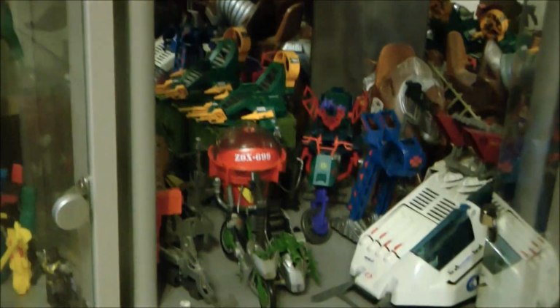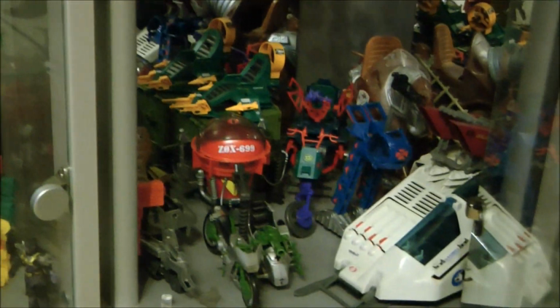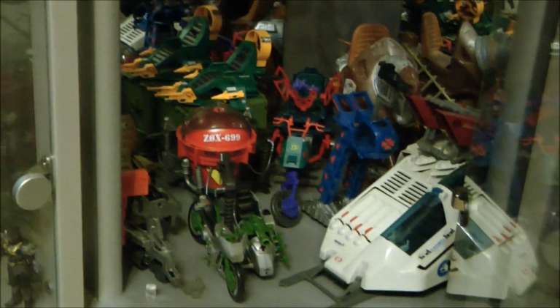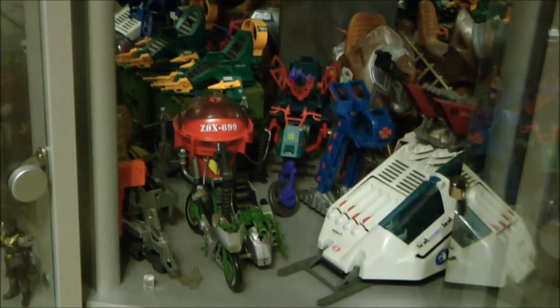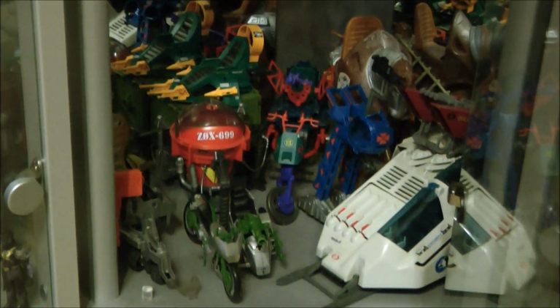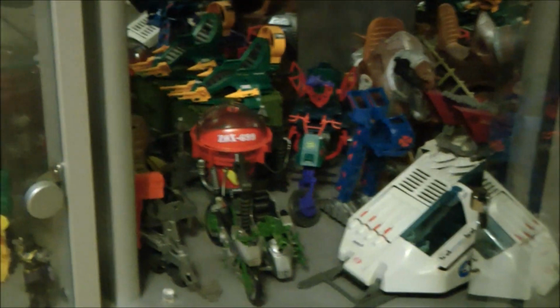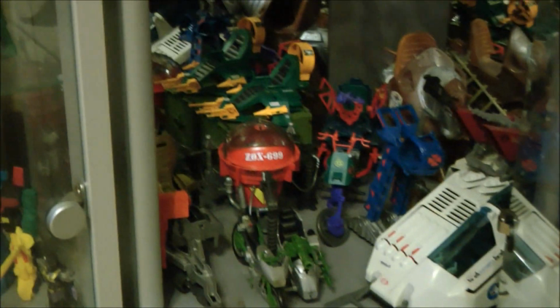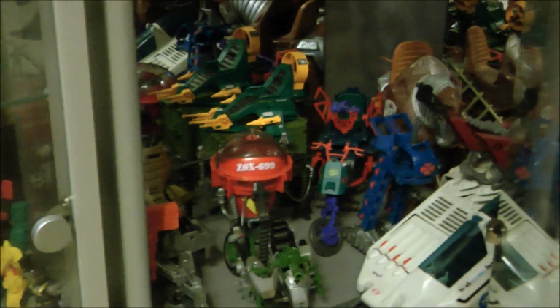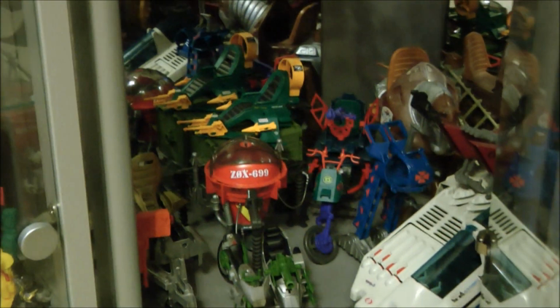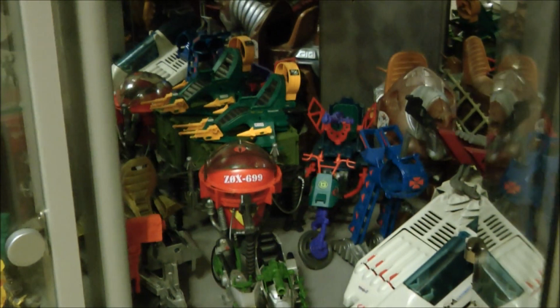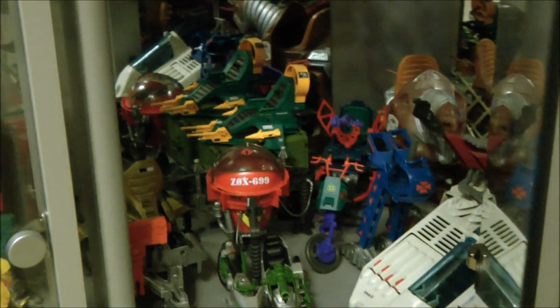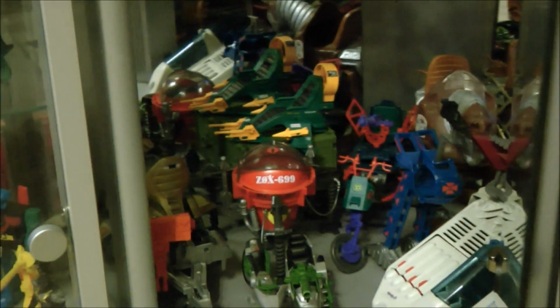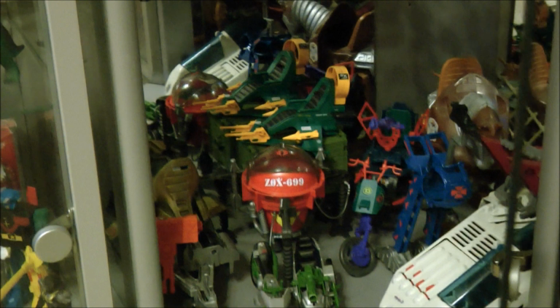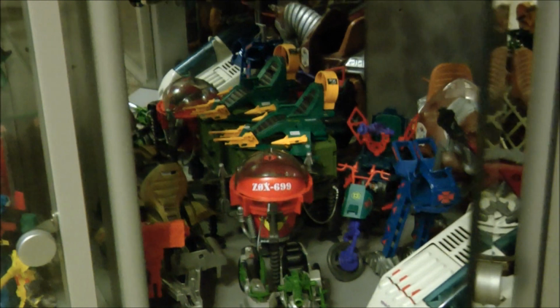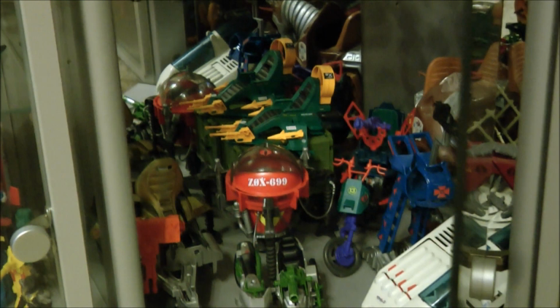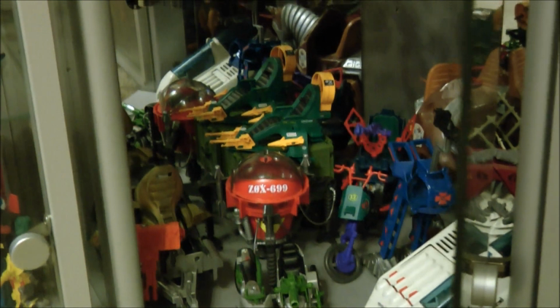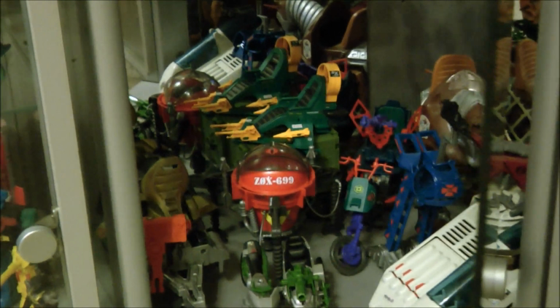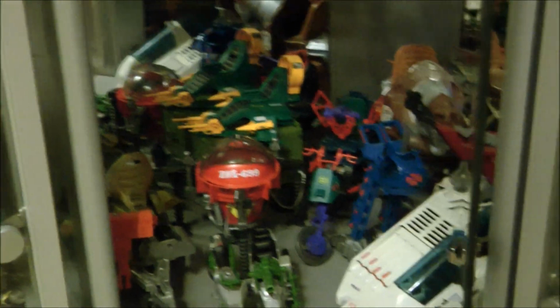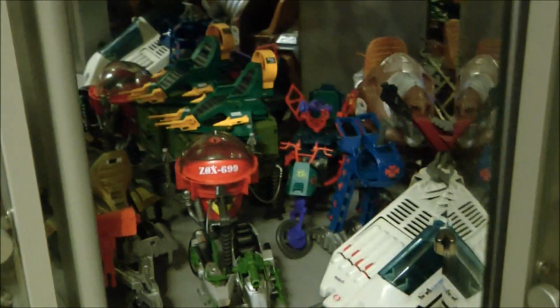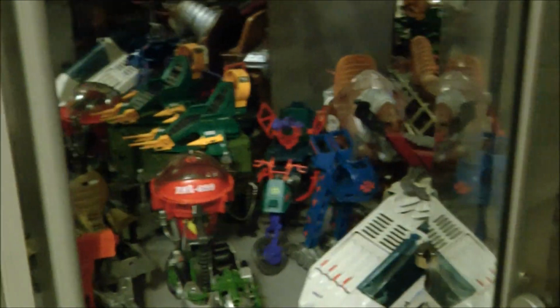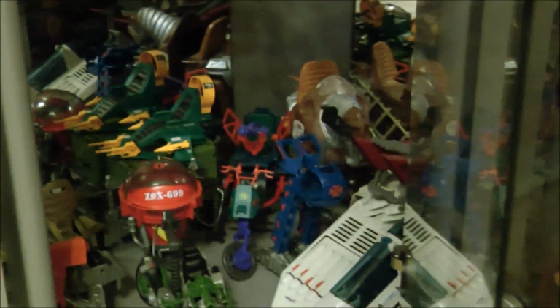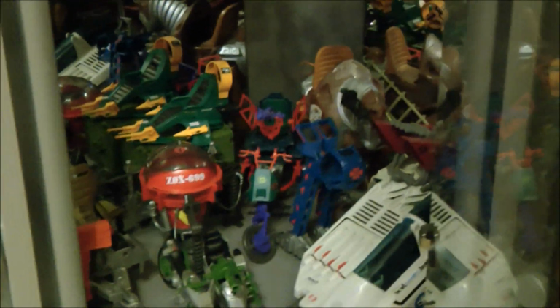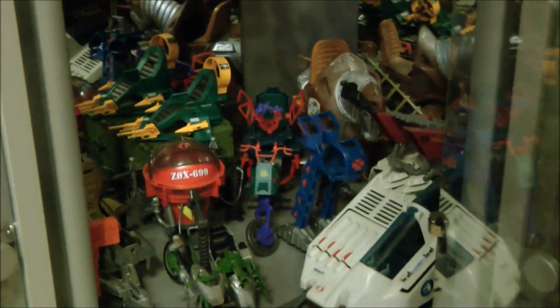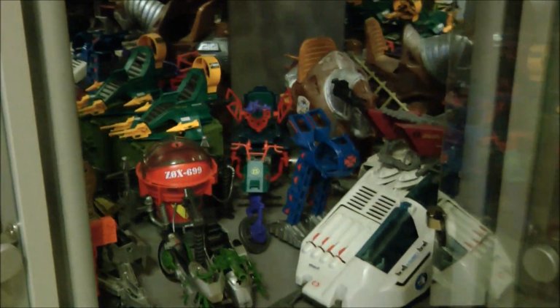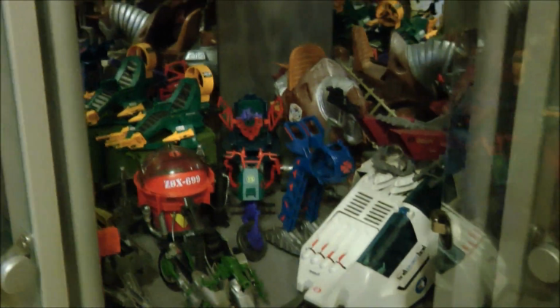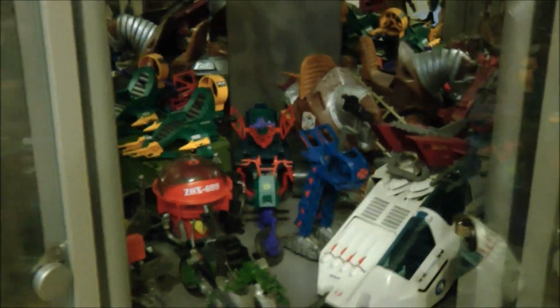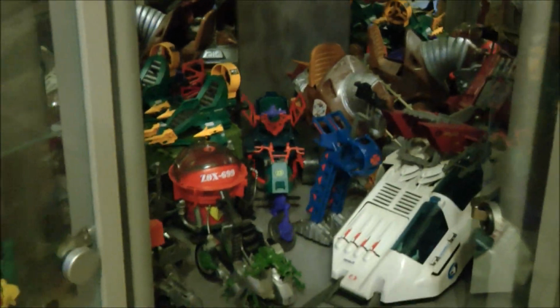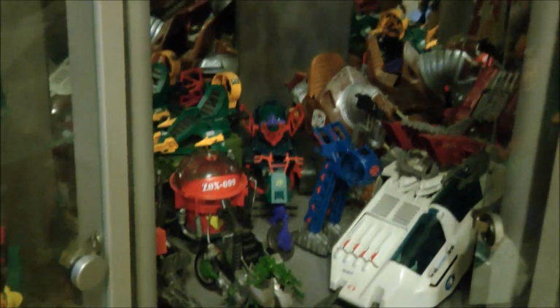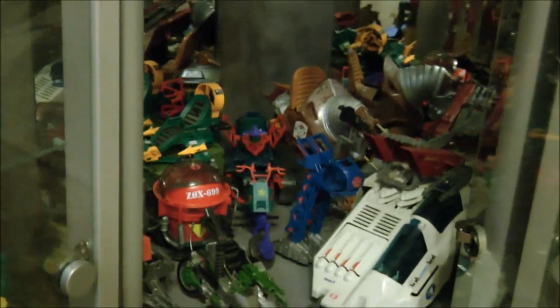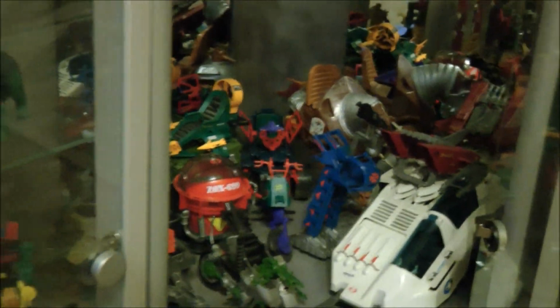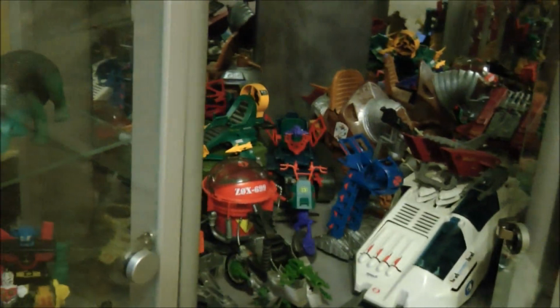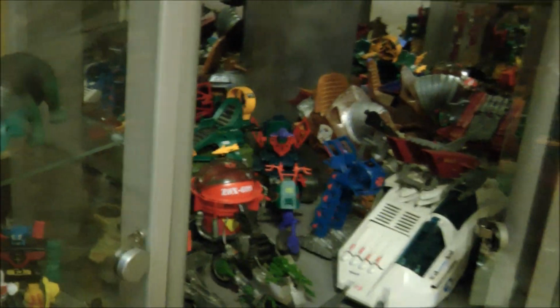The bottom of this cupboard is kind of a dumping ground at the moment. There are various G.I. Joe vehicles in there, as well as a couple of He-Man toys.